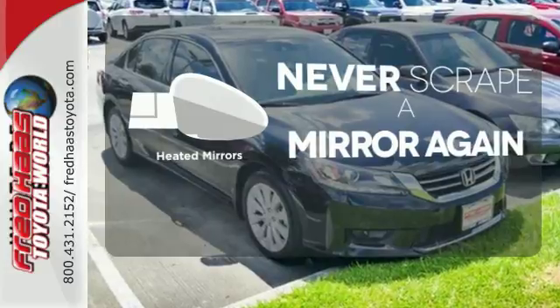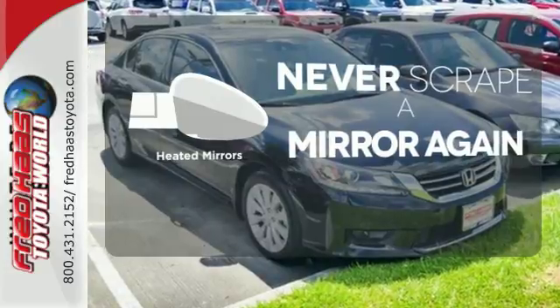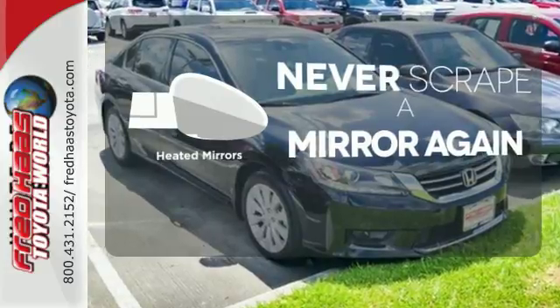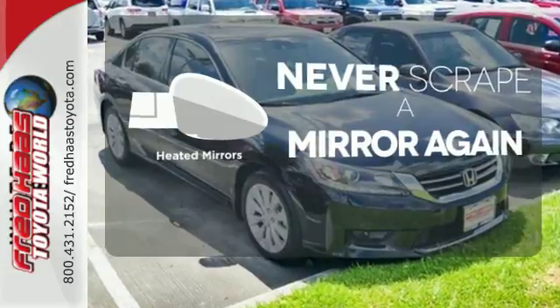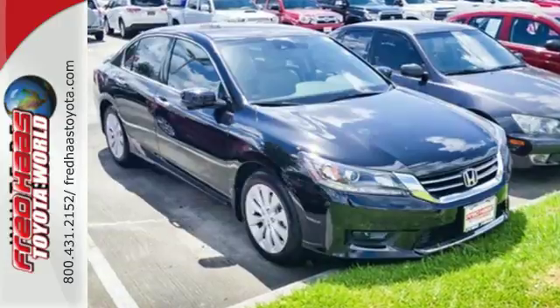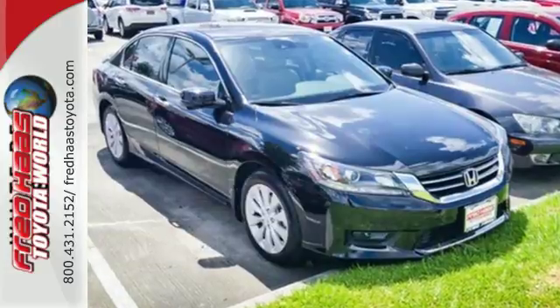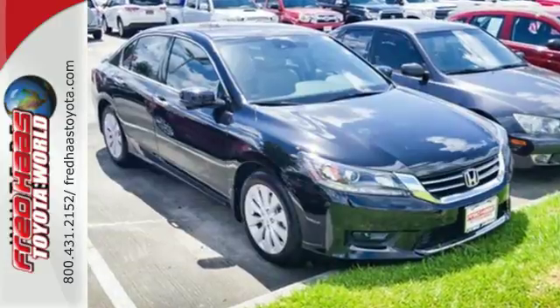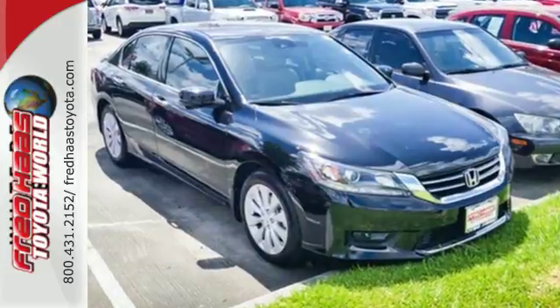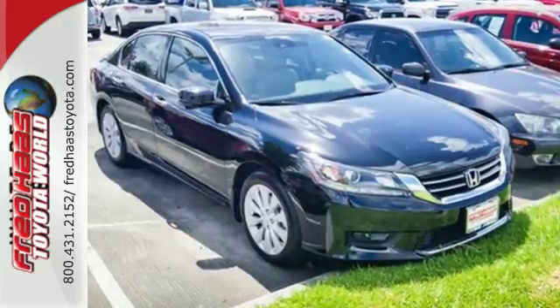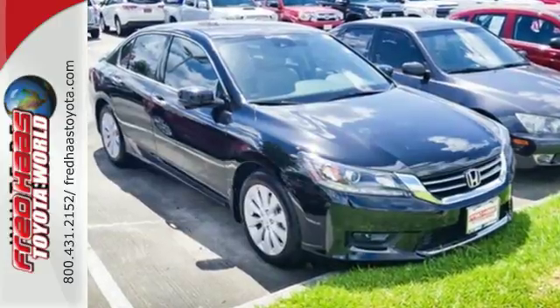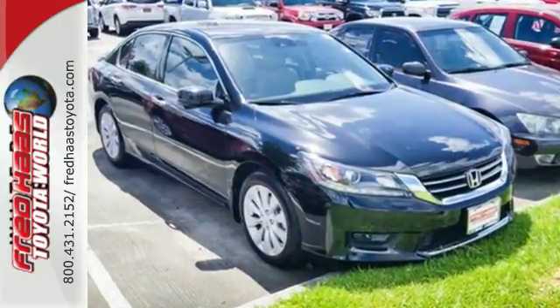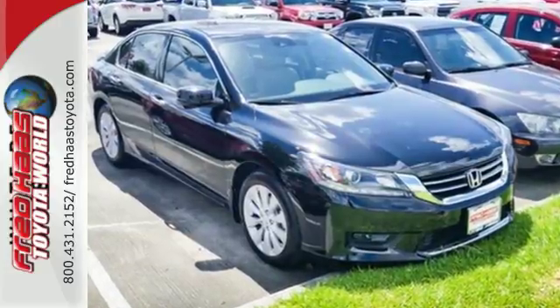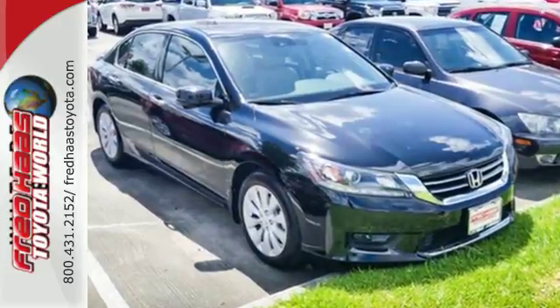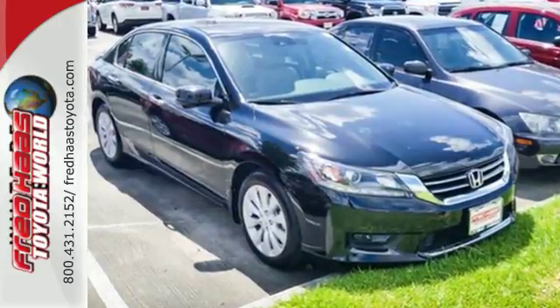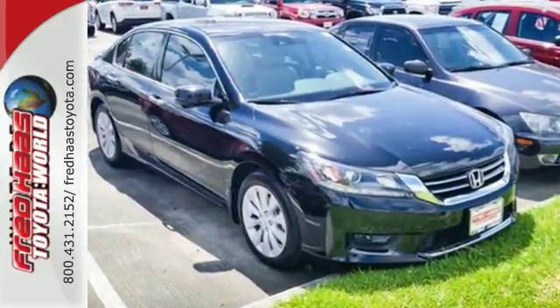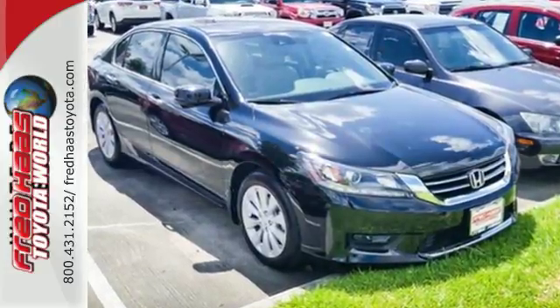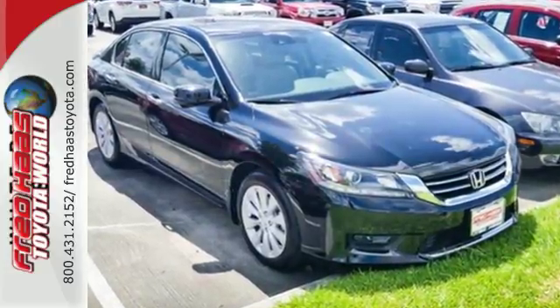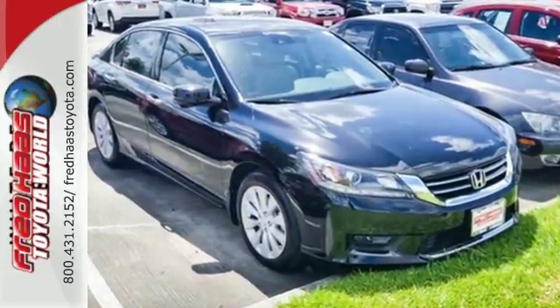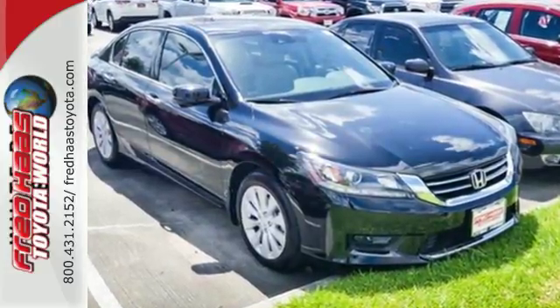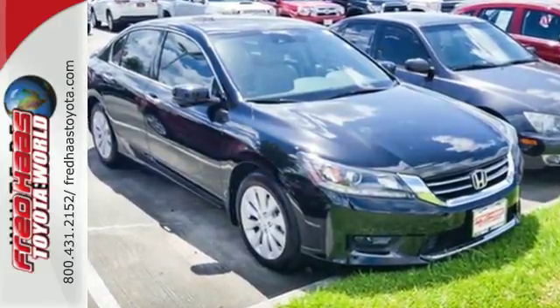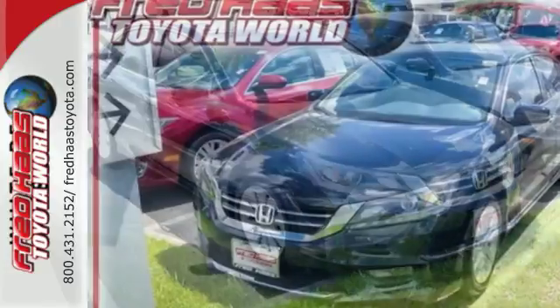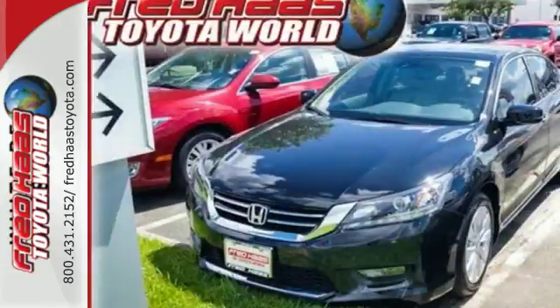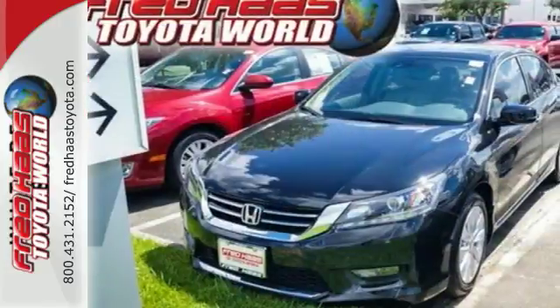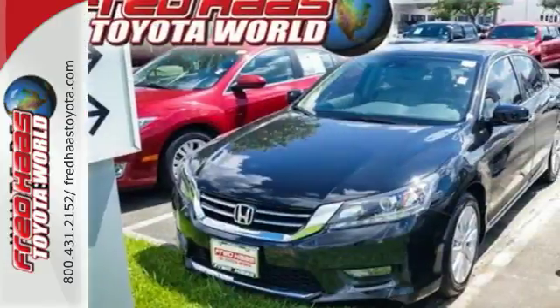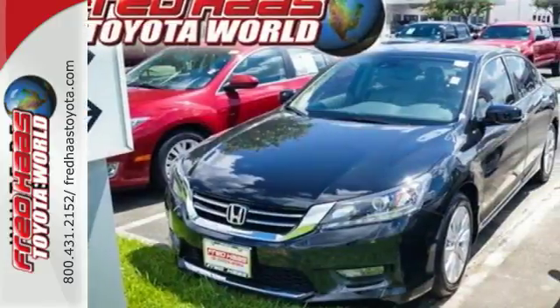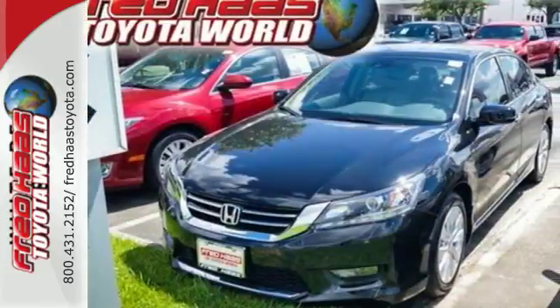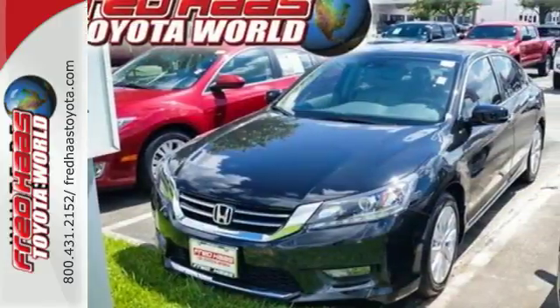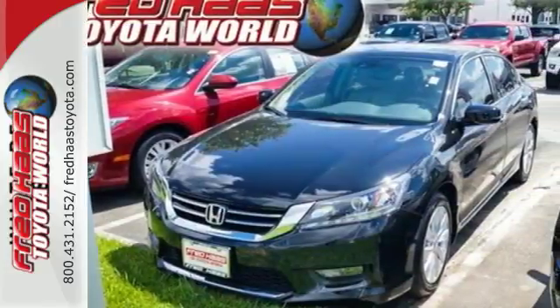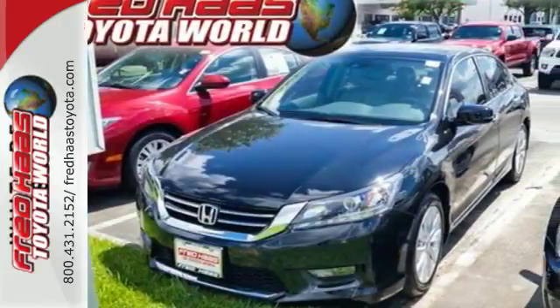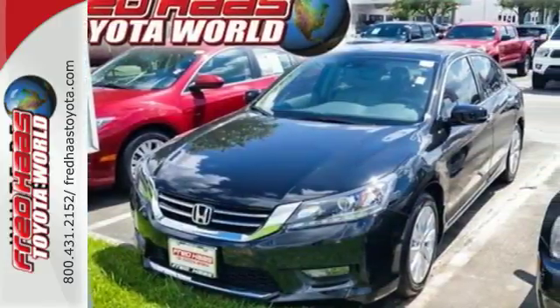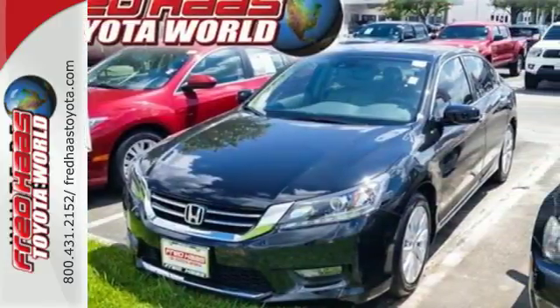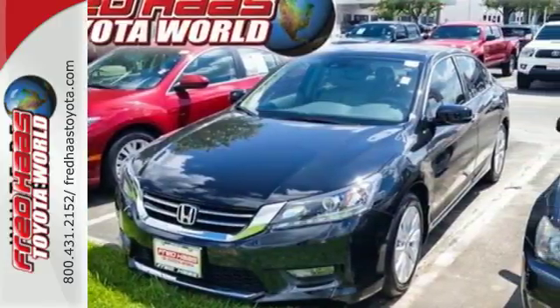Year after year, the Accord is showered with awards and praise. Come see why today.